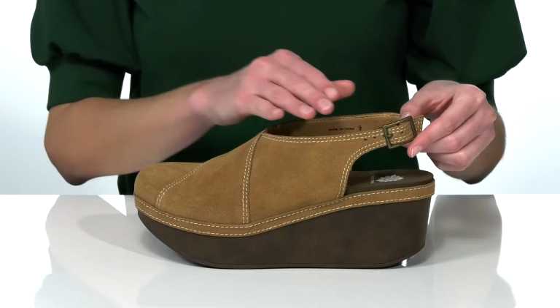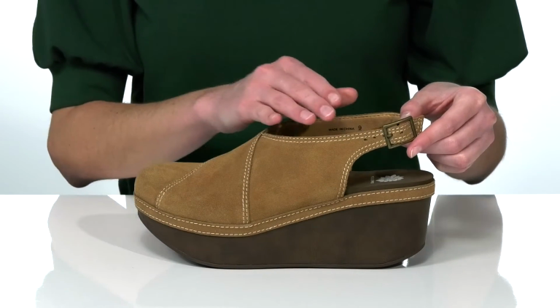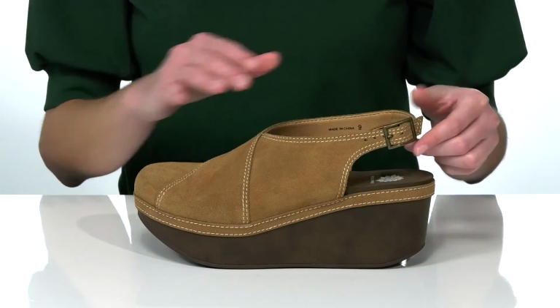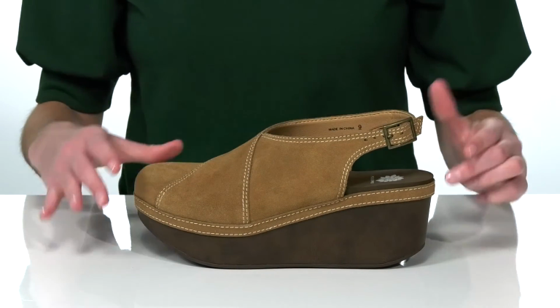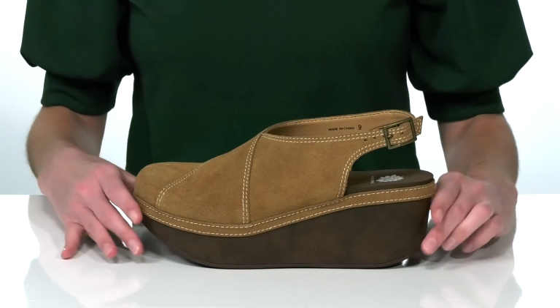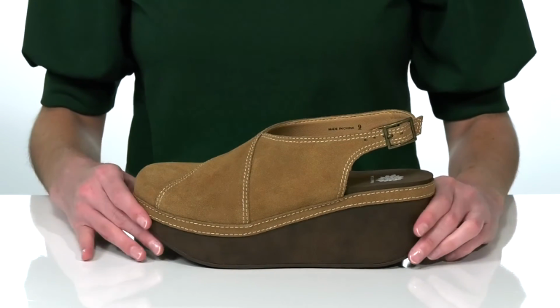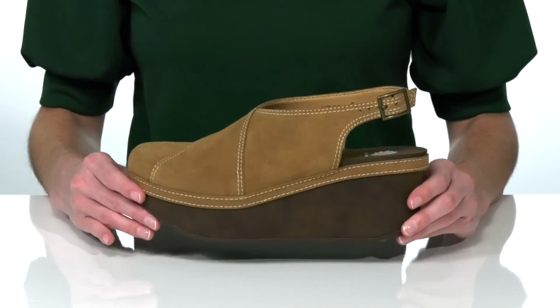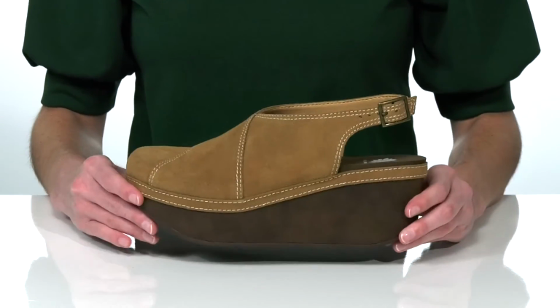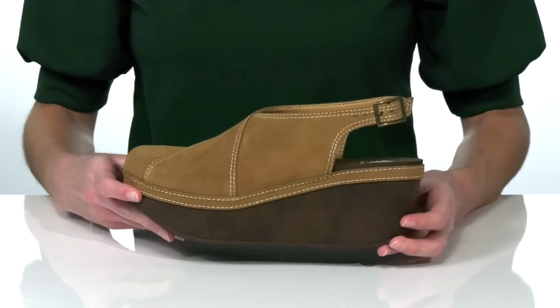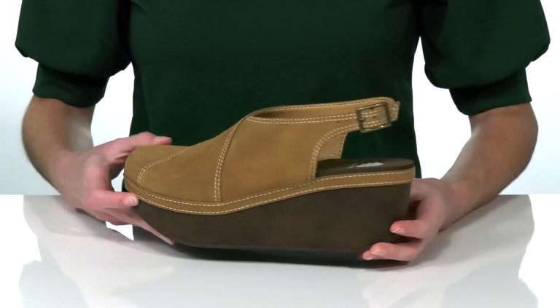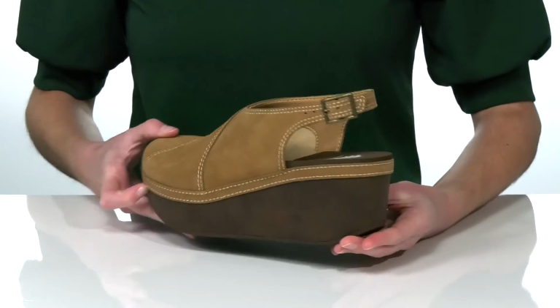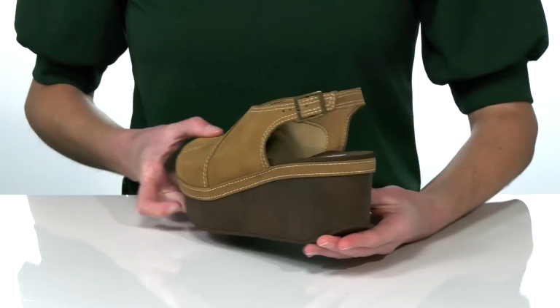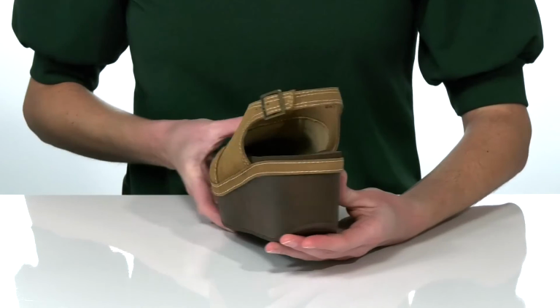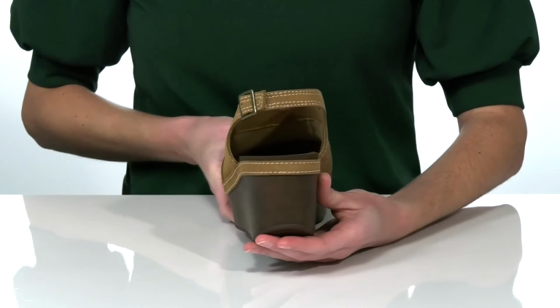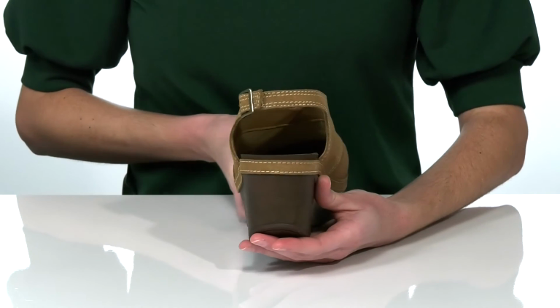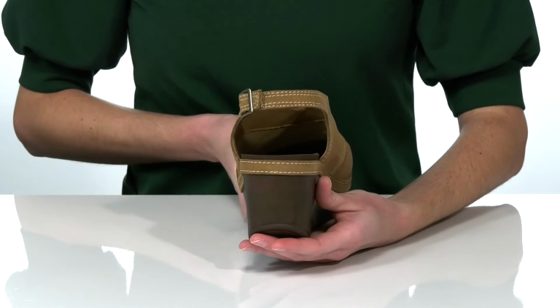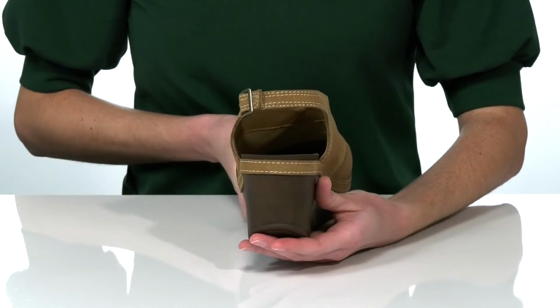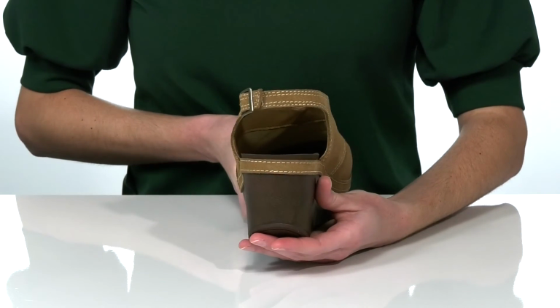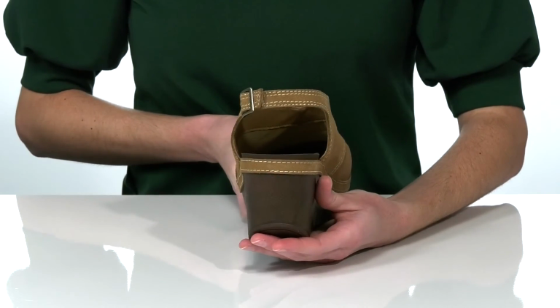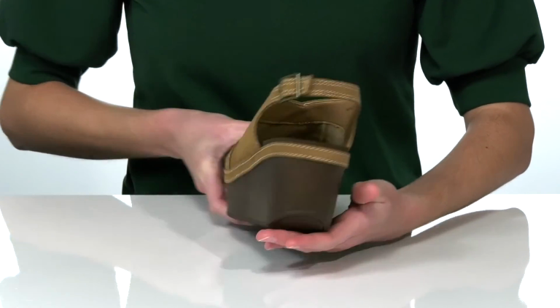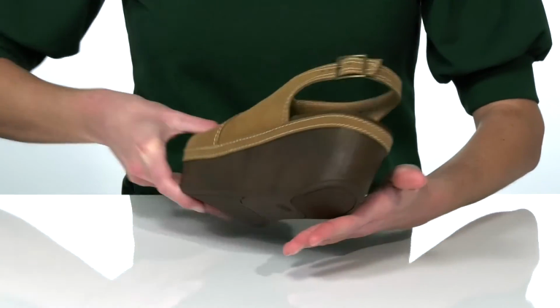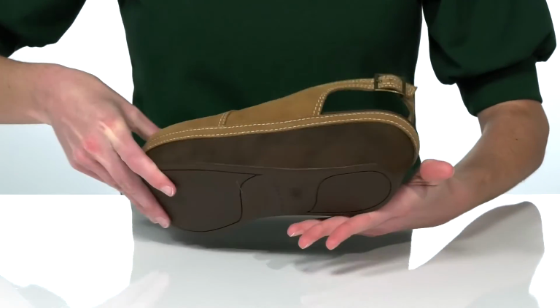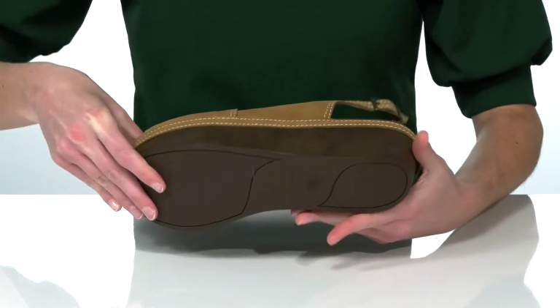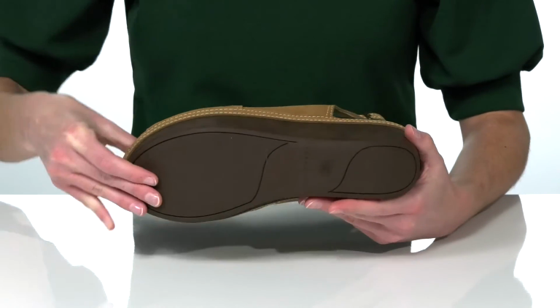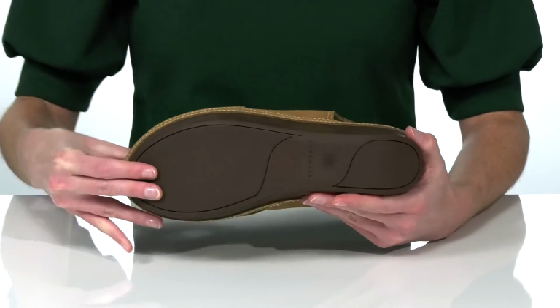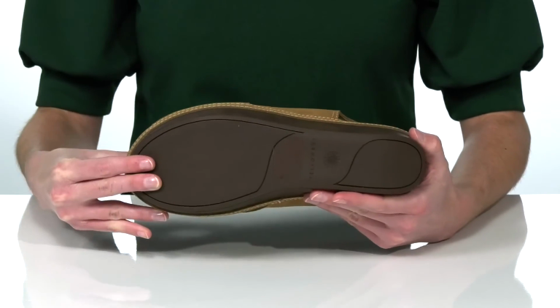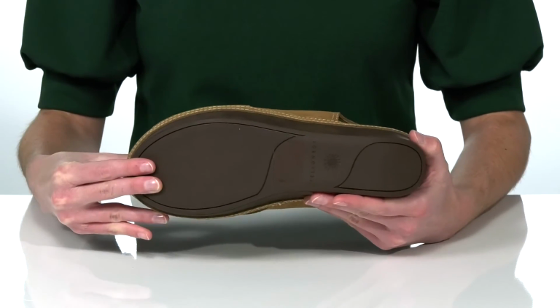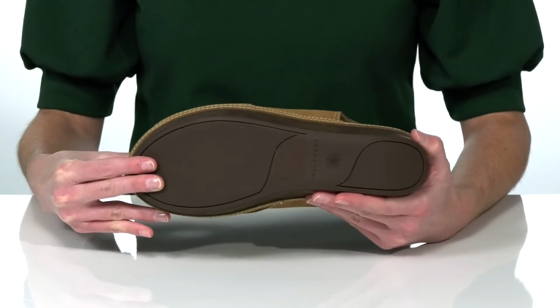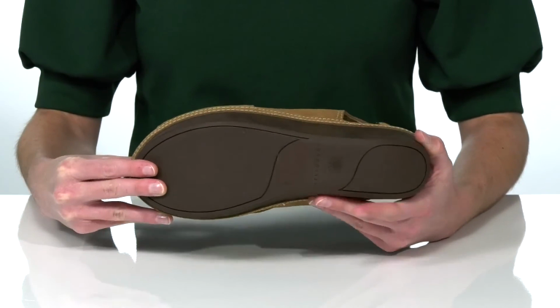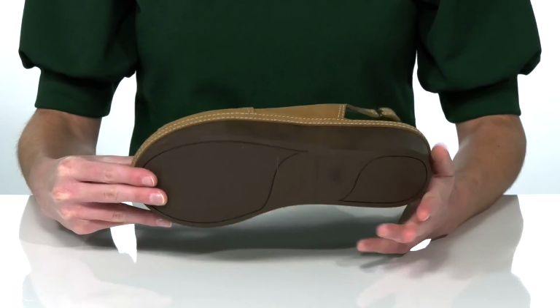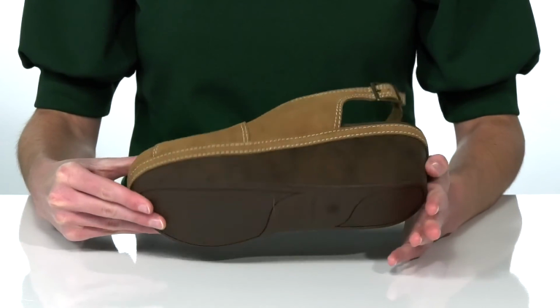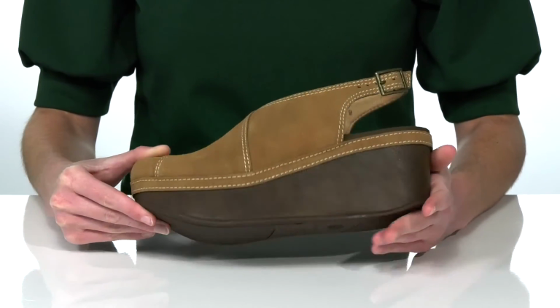The sling back strap has an adjustable buckle so you can customize your fit. The wedge heel is about three inches tall at the back, and they have a textured outsole underneath.